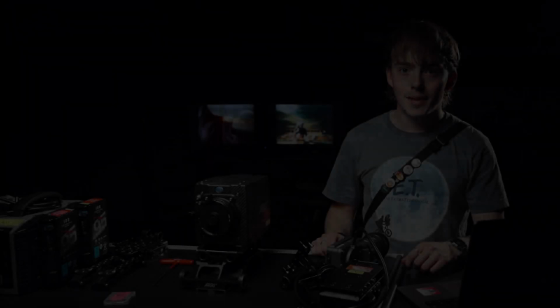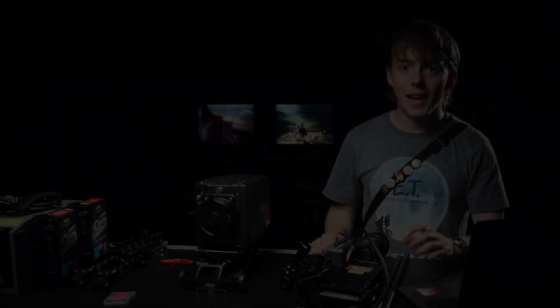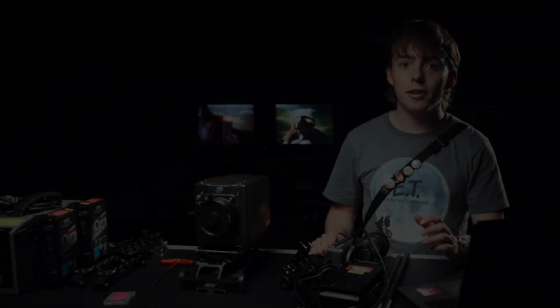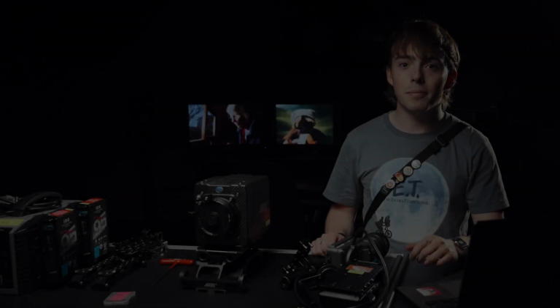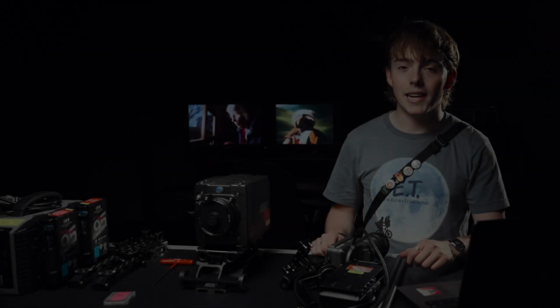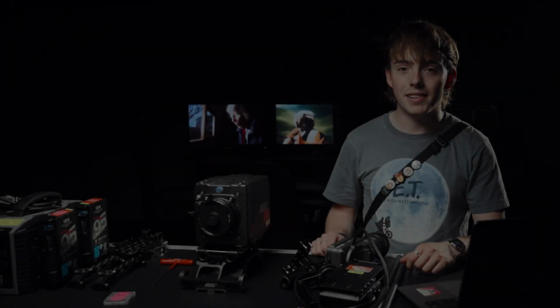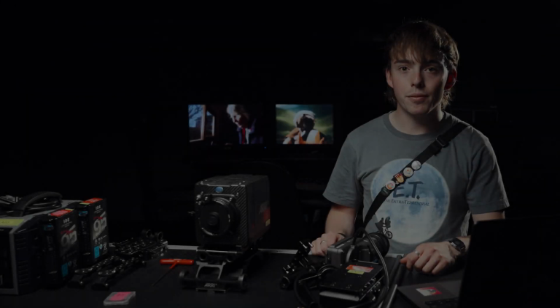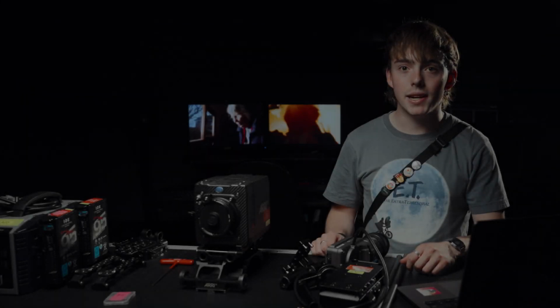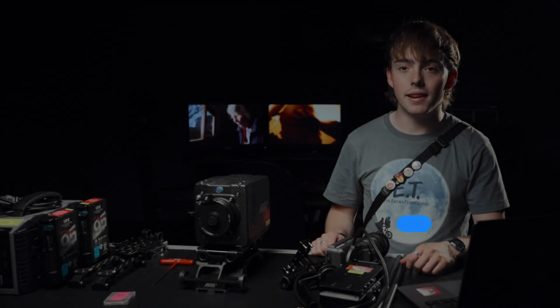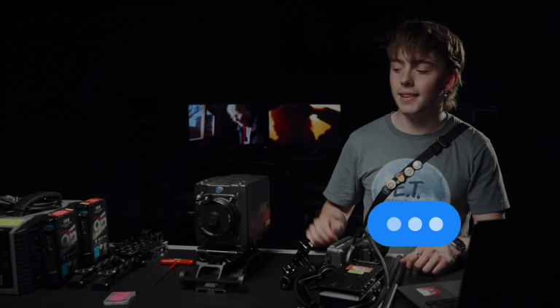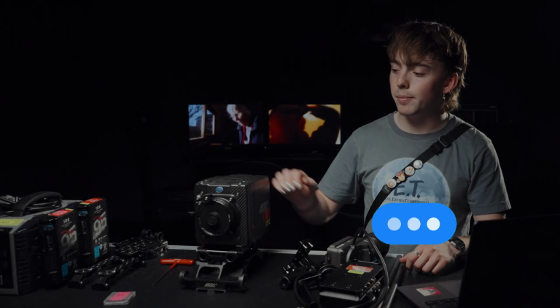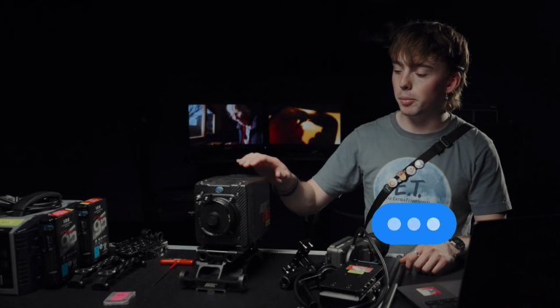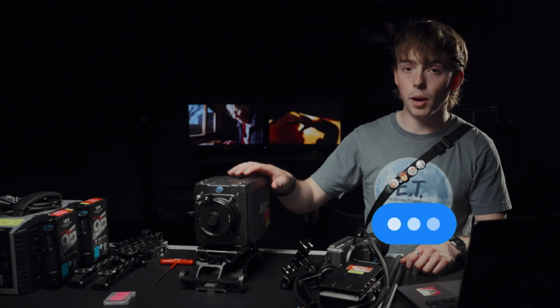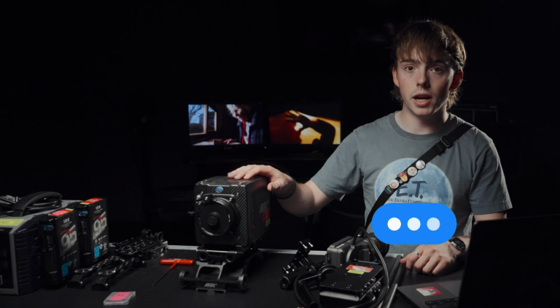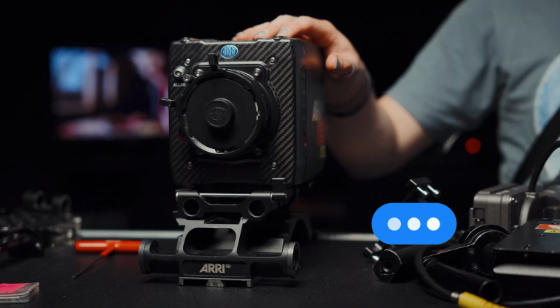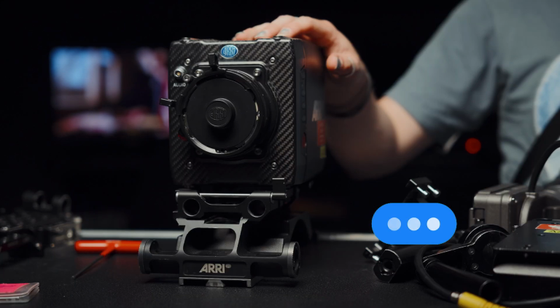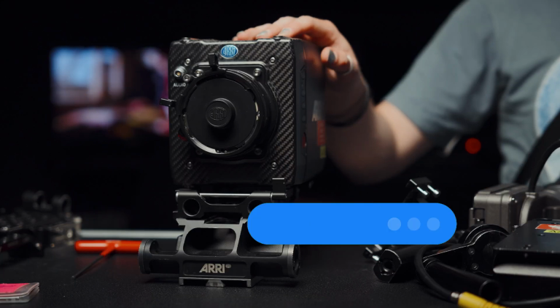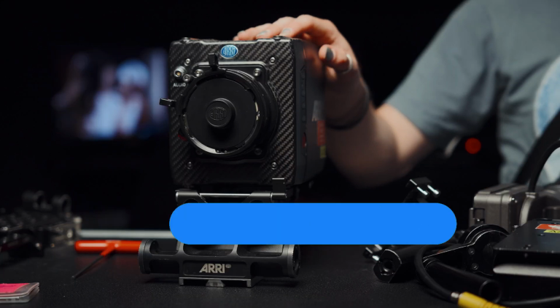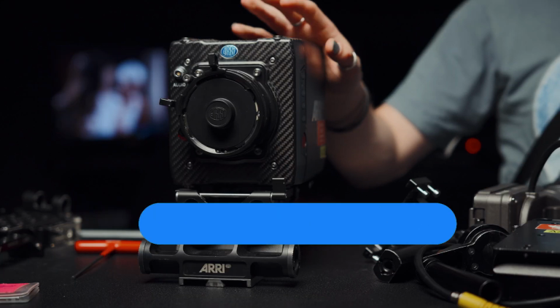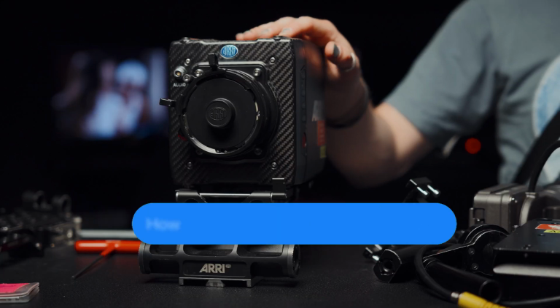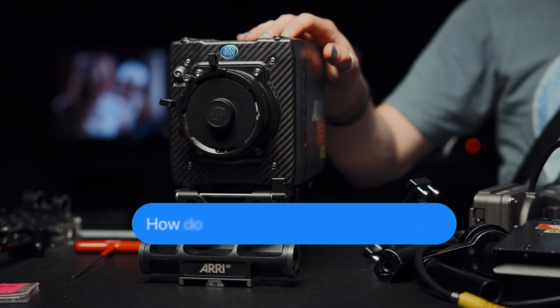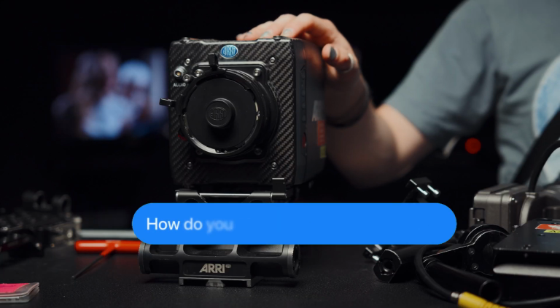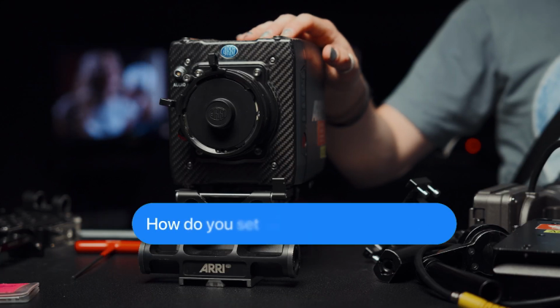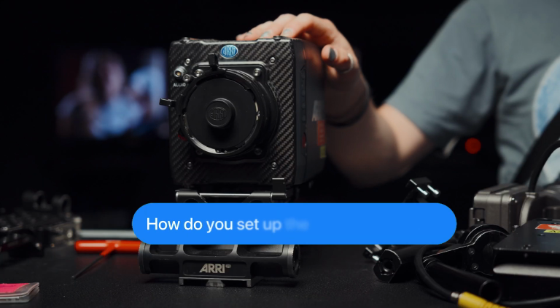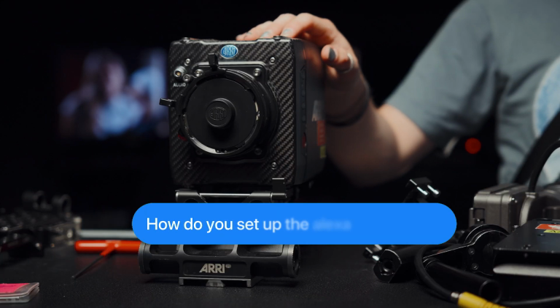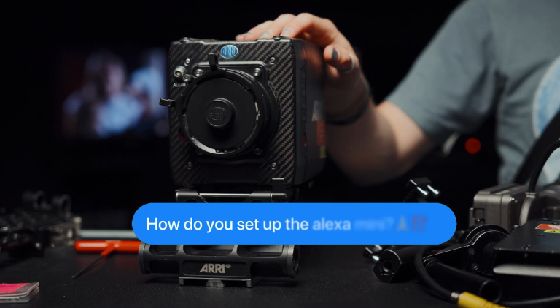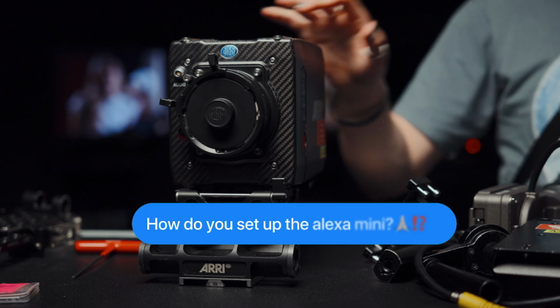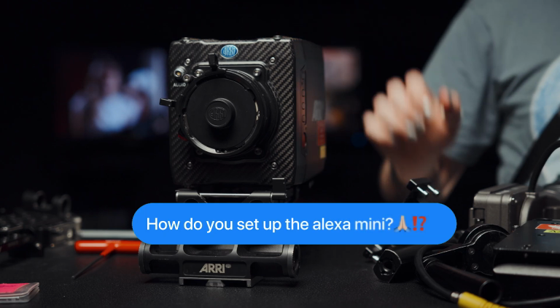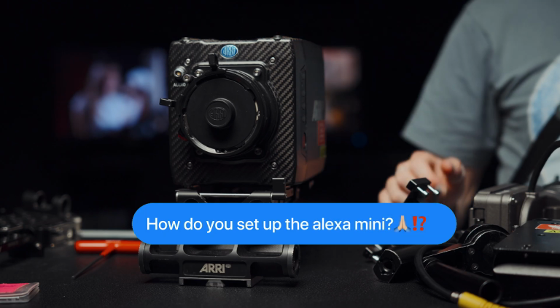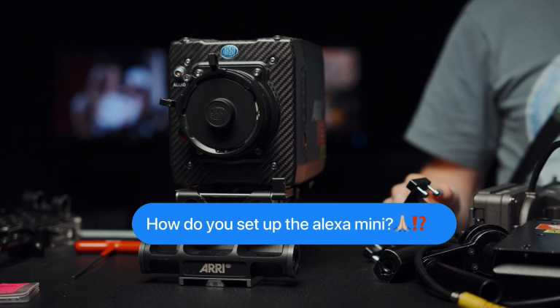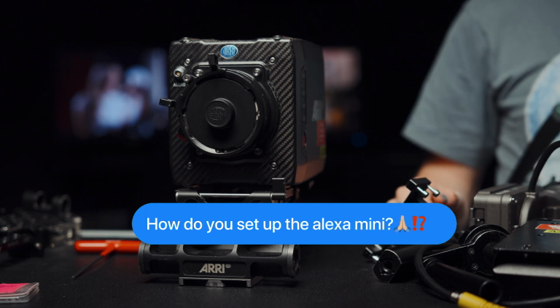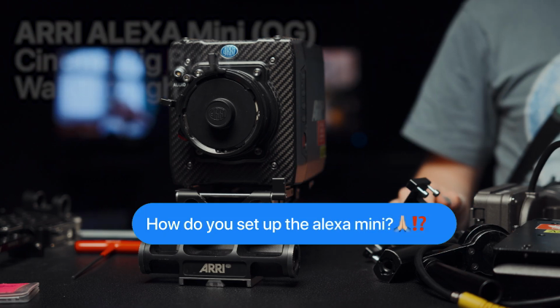Hello, my name's Henry, and today I'm going to be going over how to rig up the Arri Alexa Mini for a drama shoot.